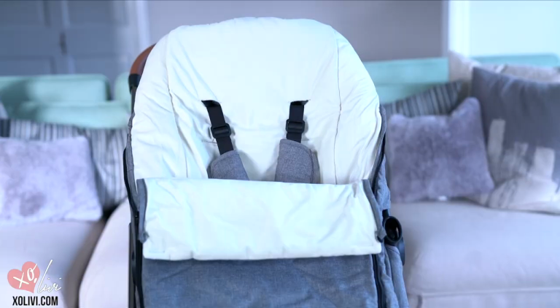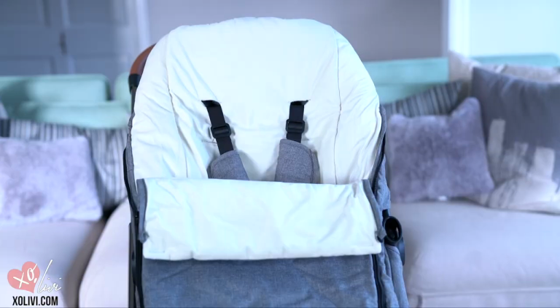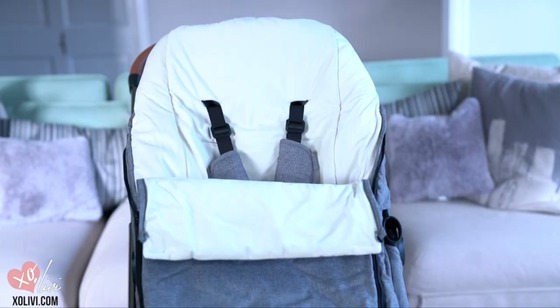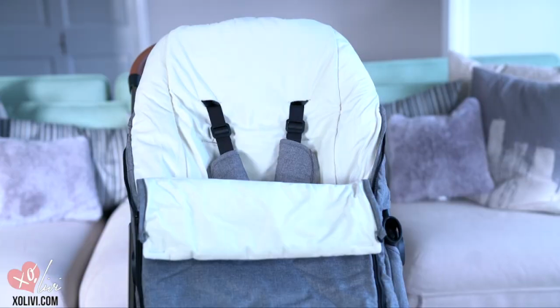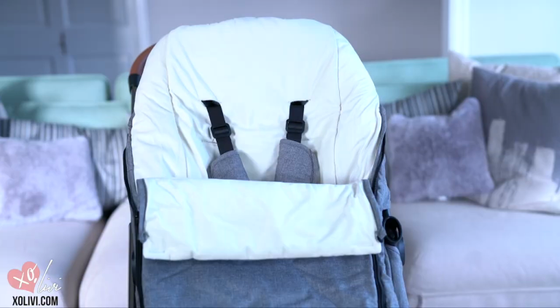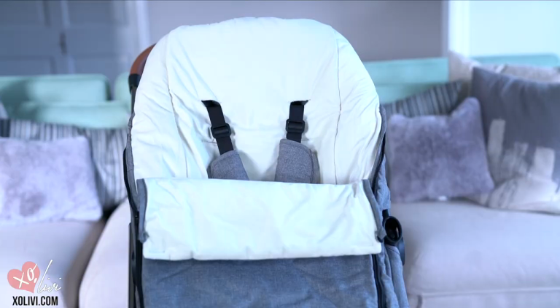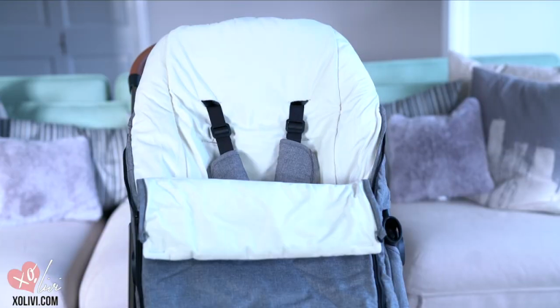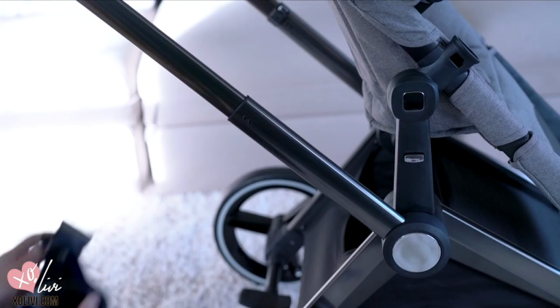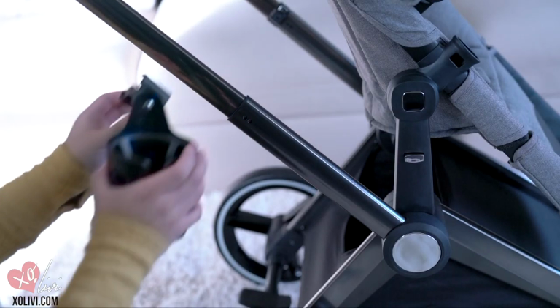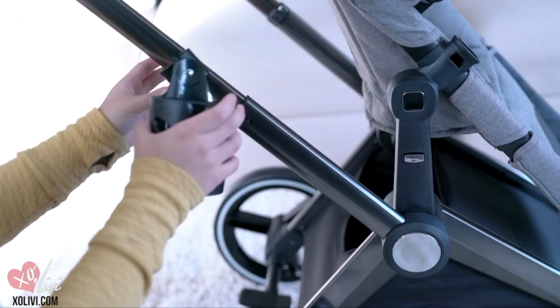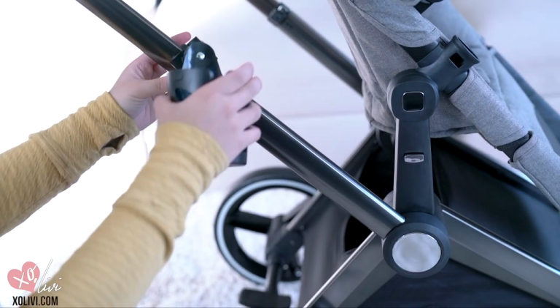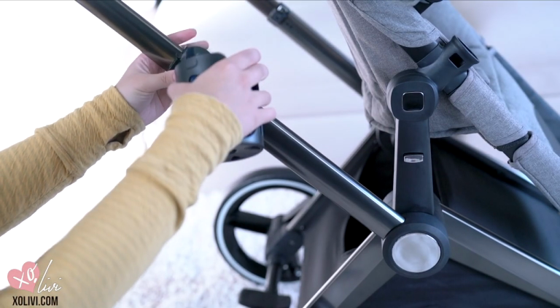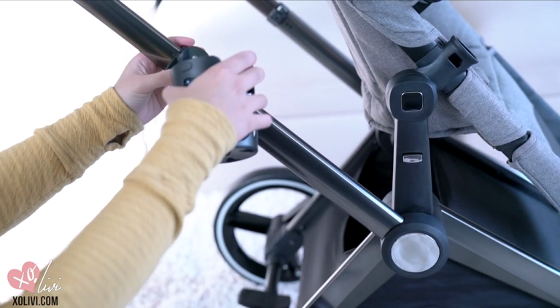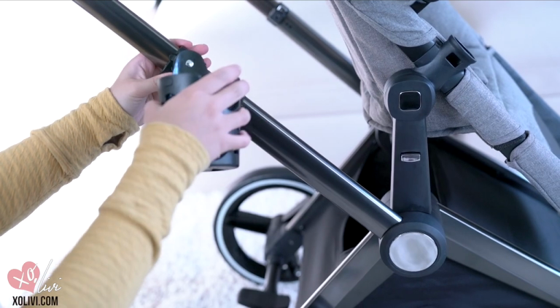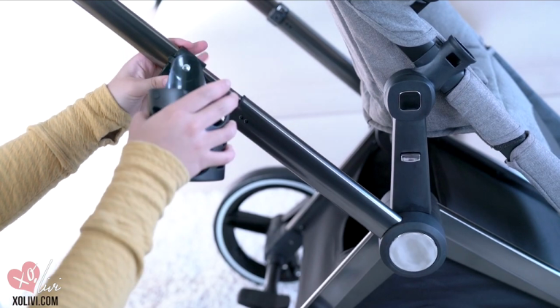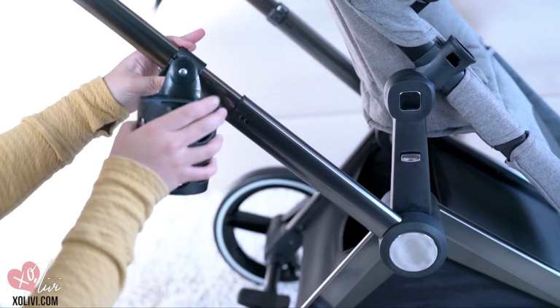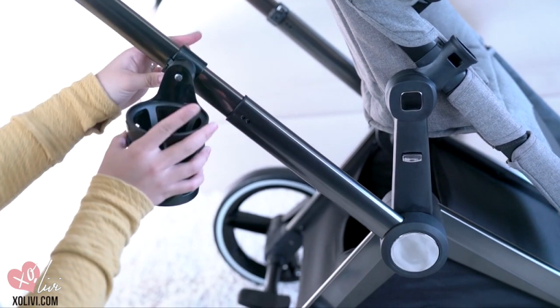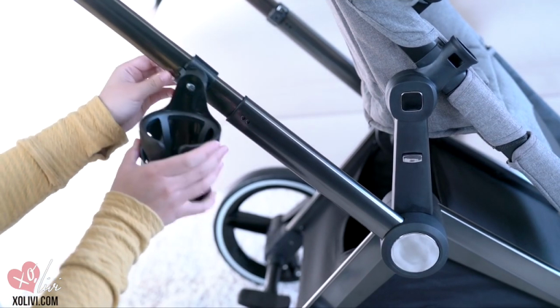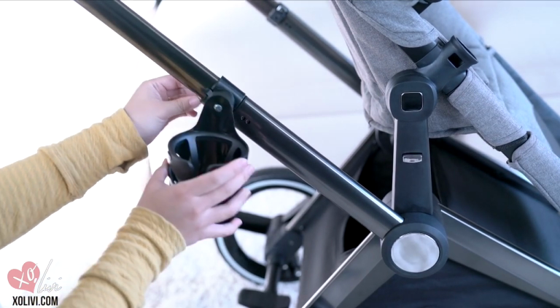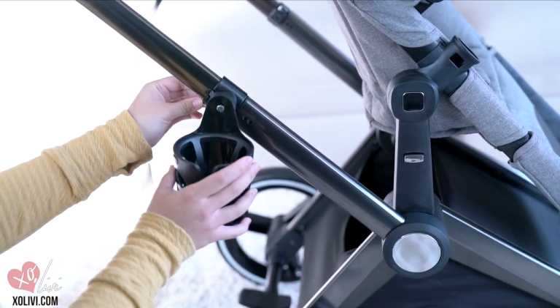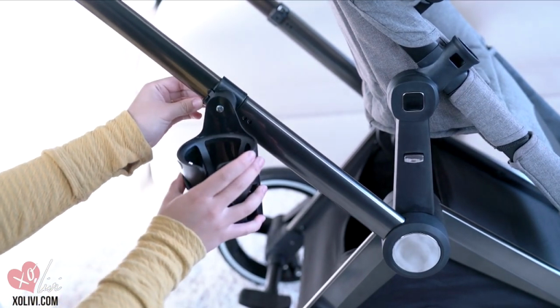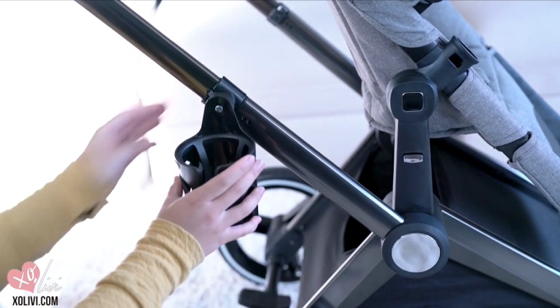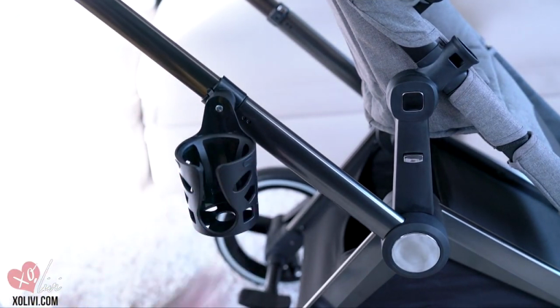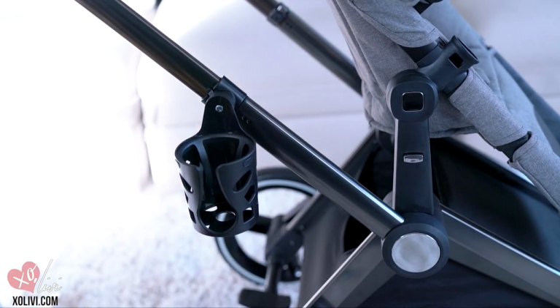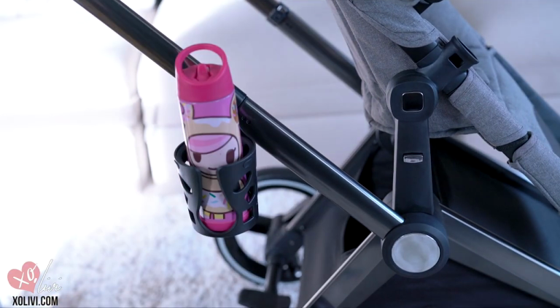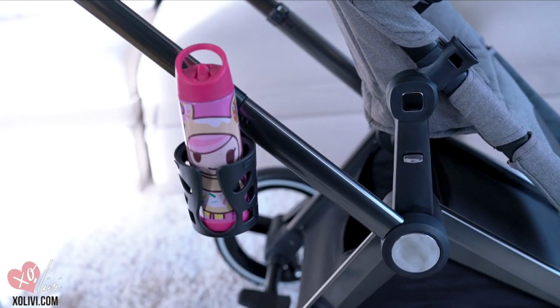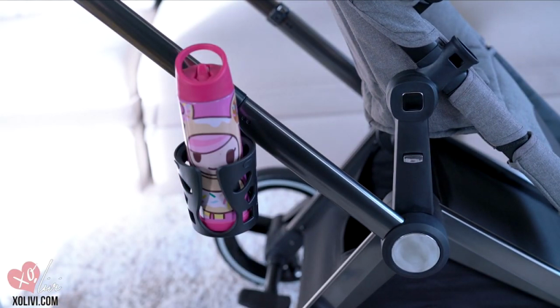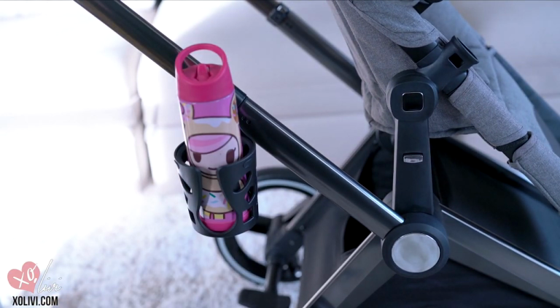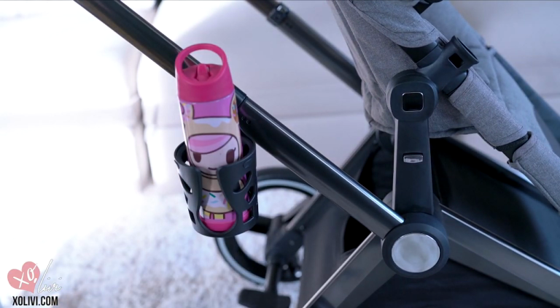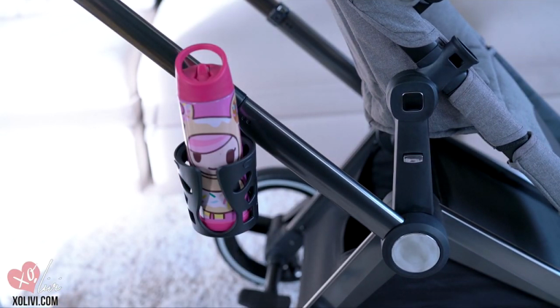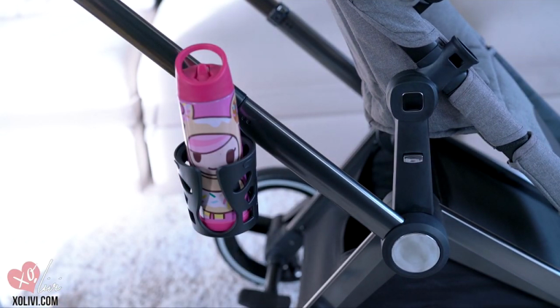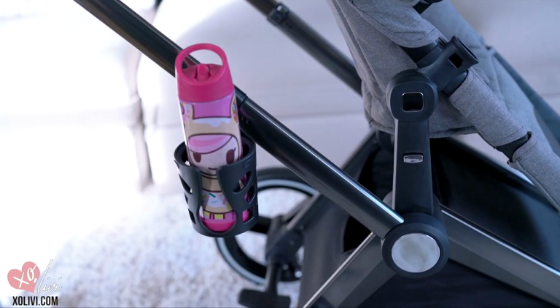And this is how it will look like. And don't forget your cup holder because you are definitely going to need that — so grab your water bottle and put it in there.